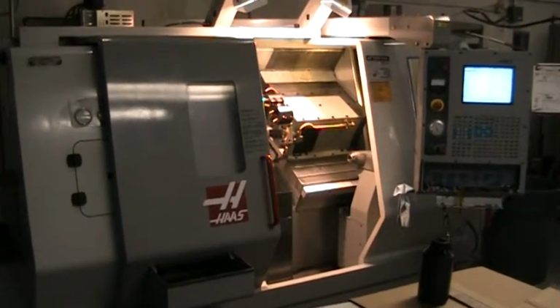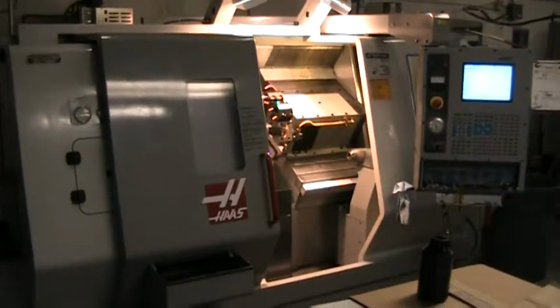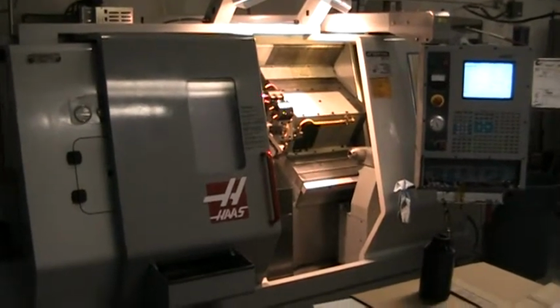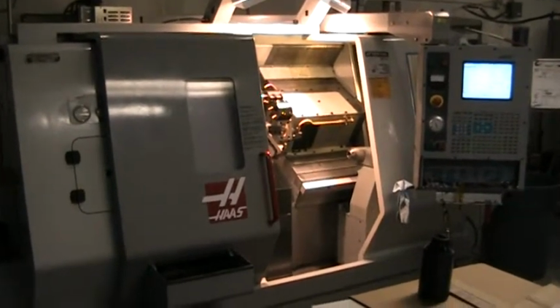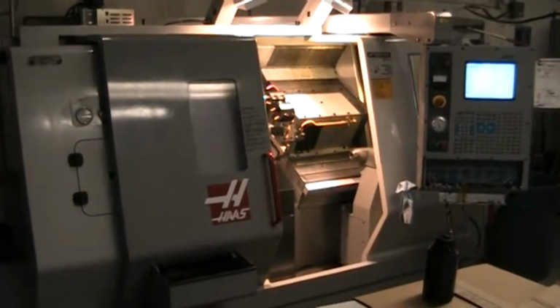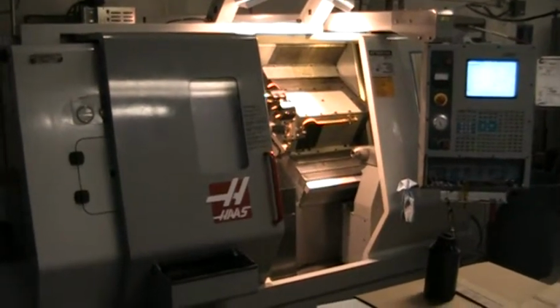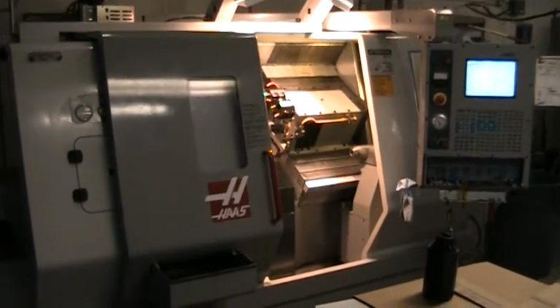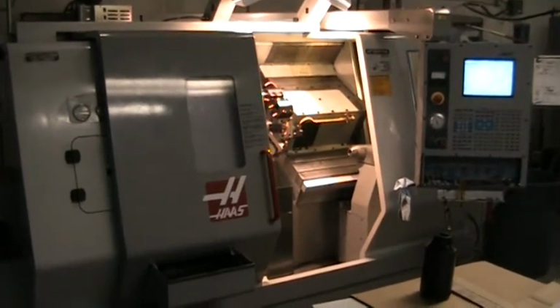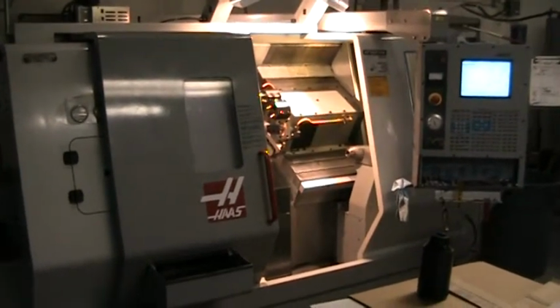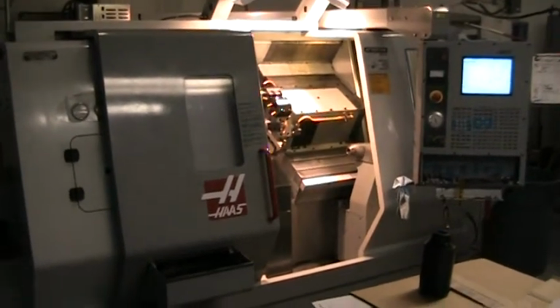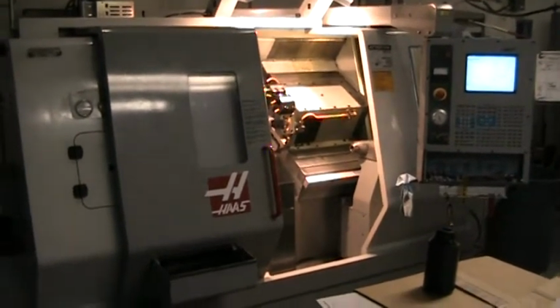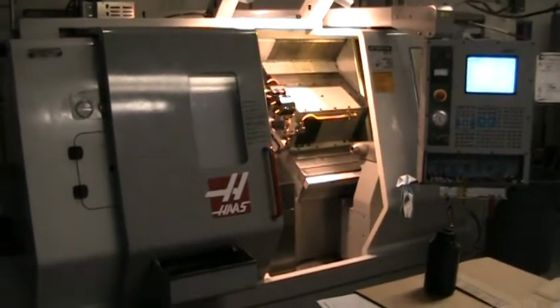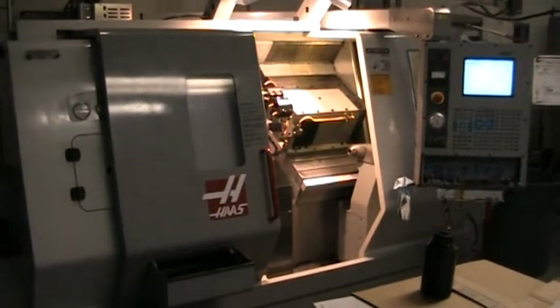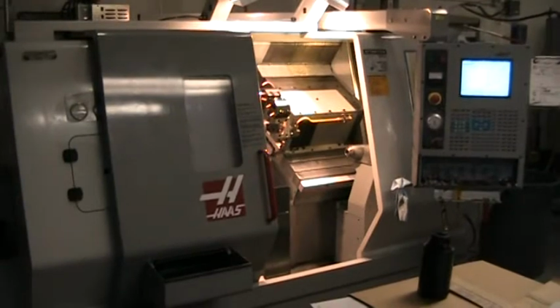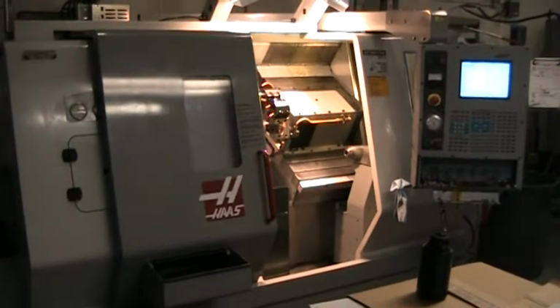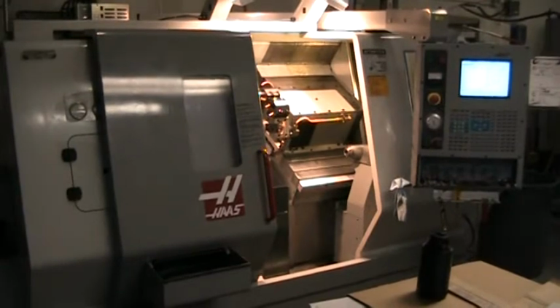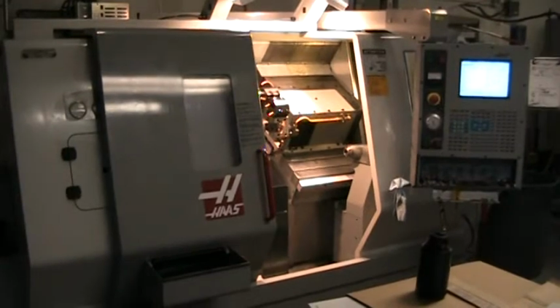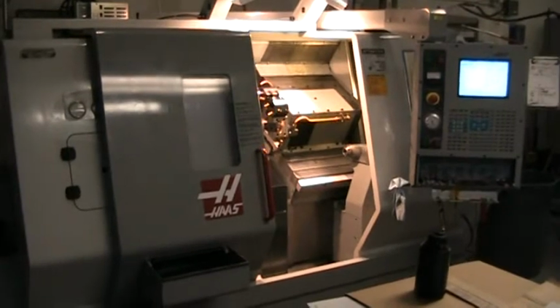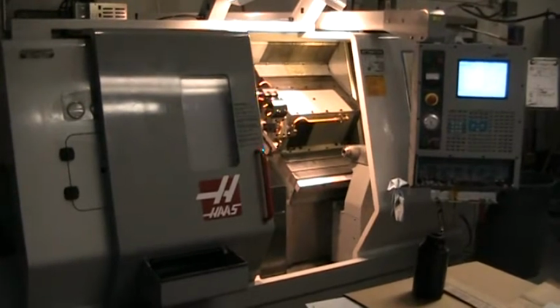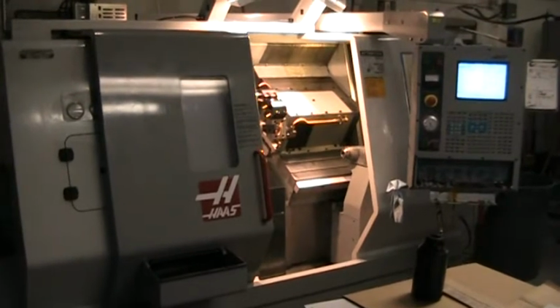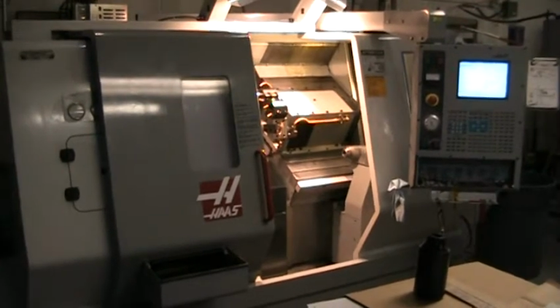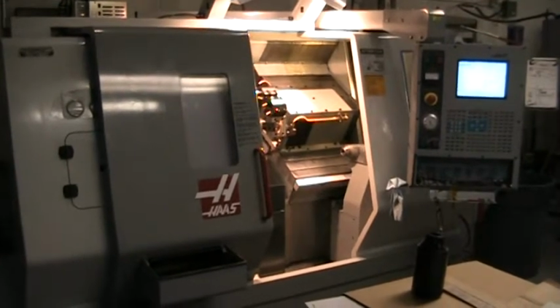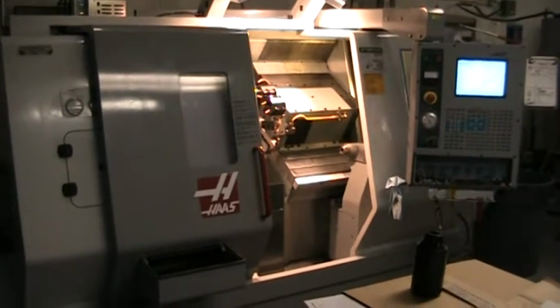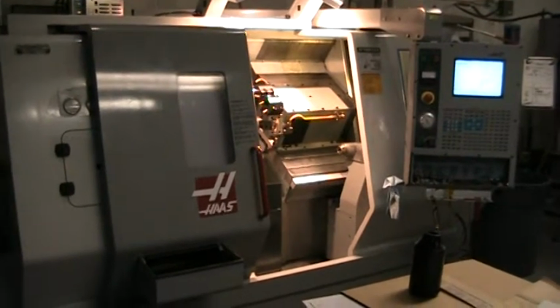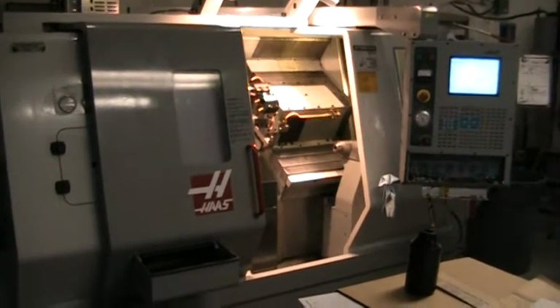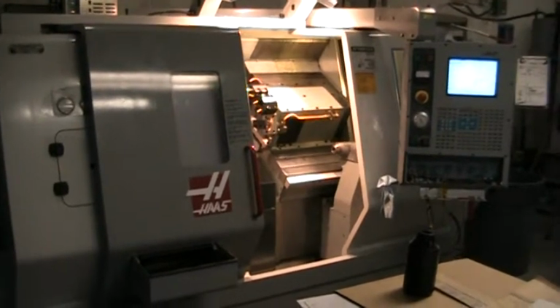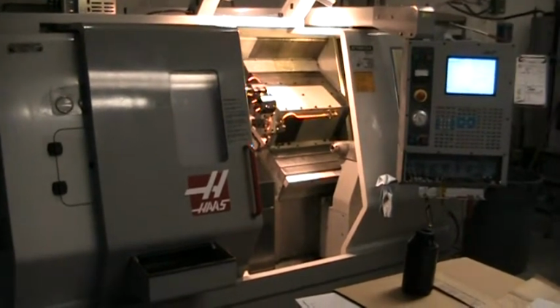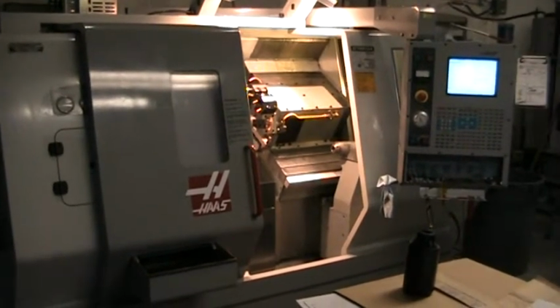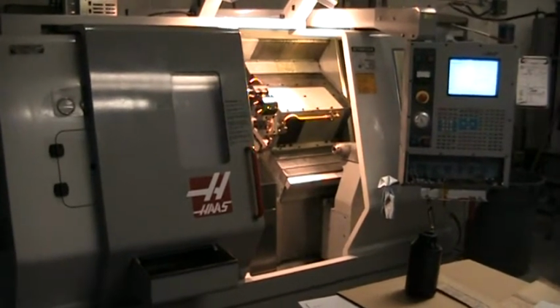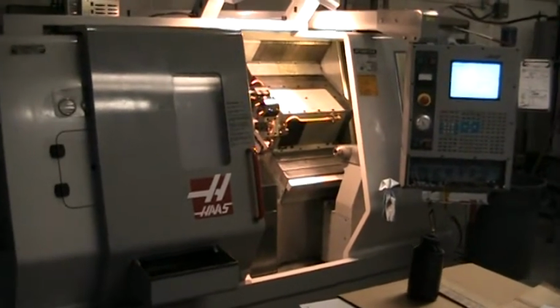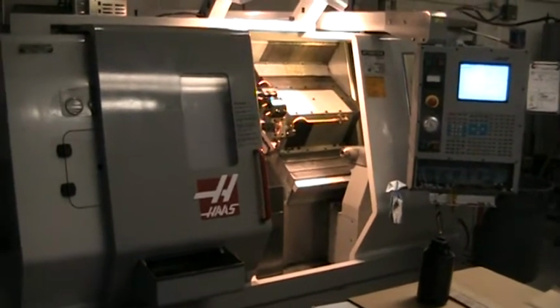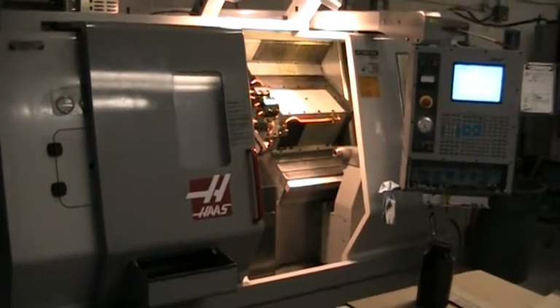This is the video inspection of the Haas SL-20T. It's a 2003.